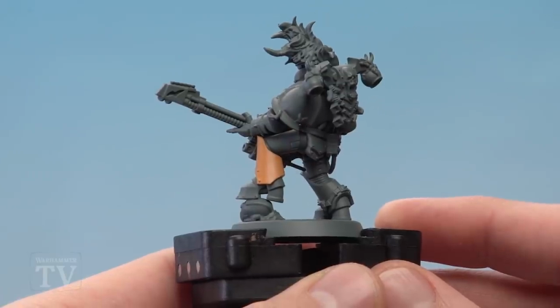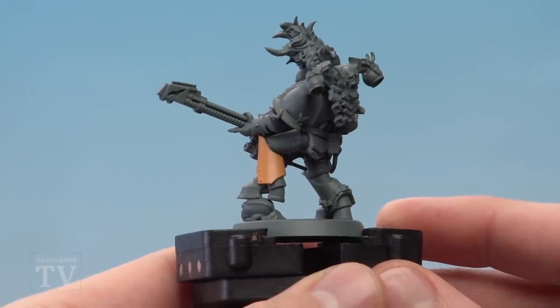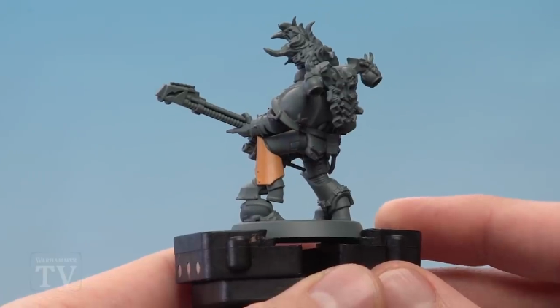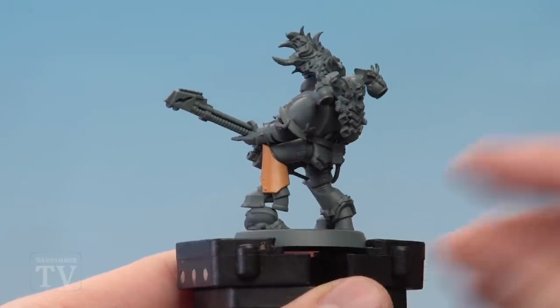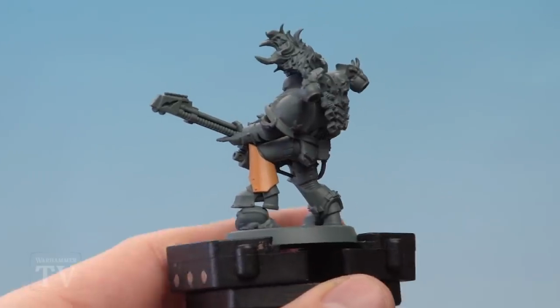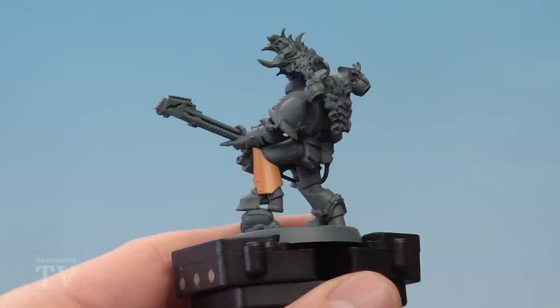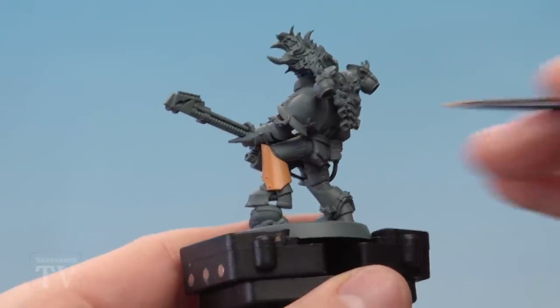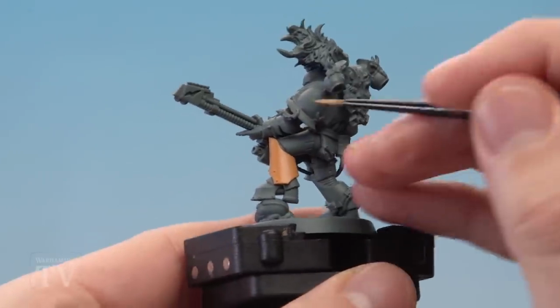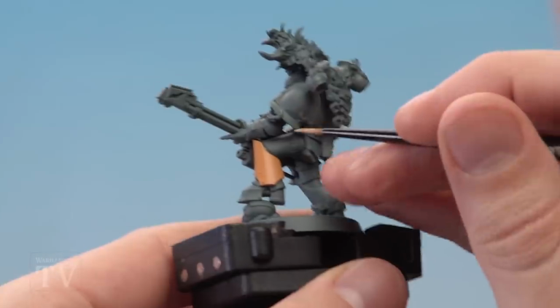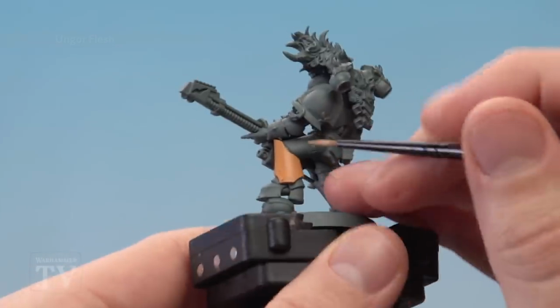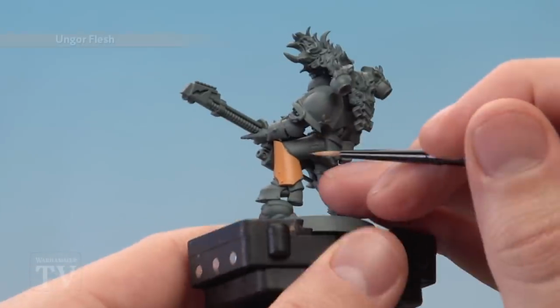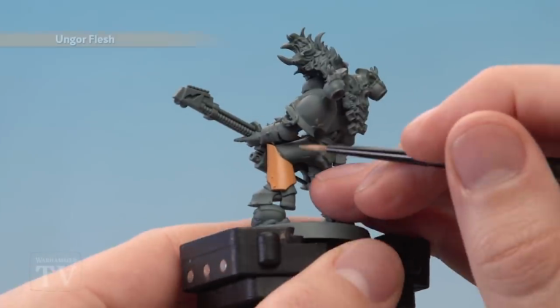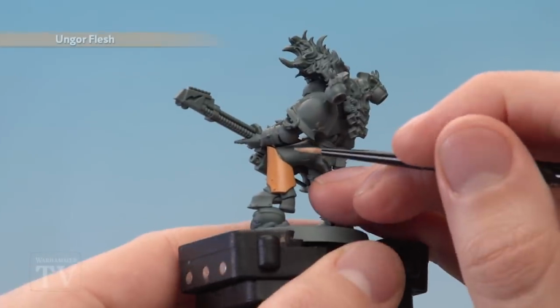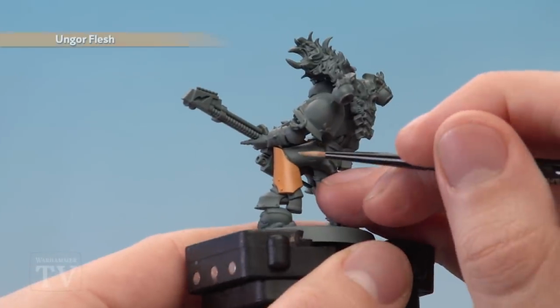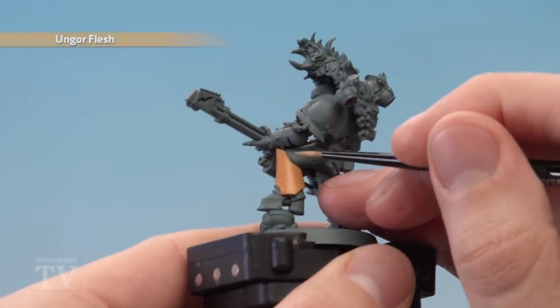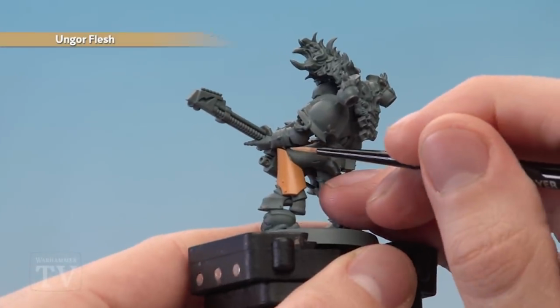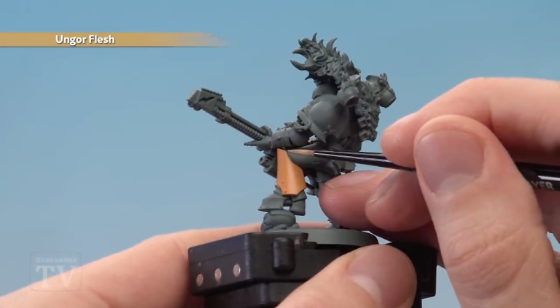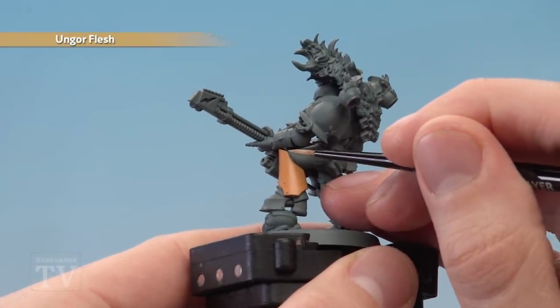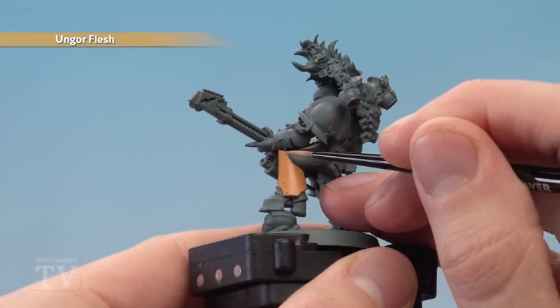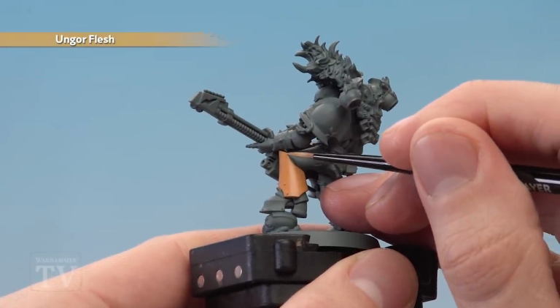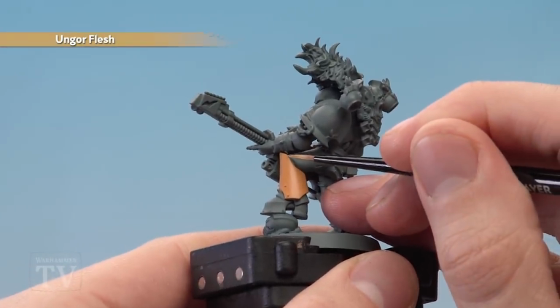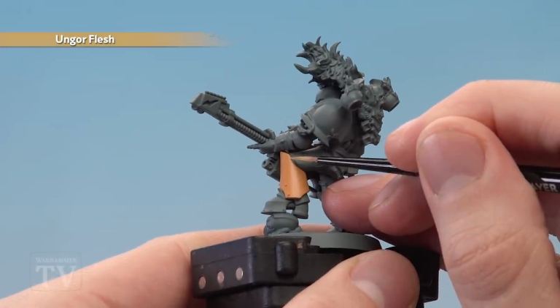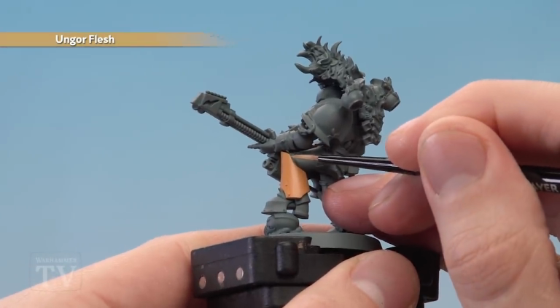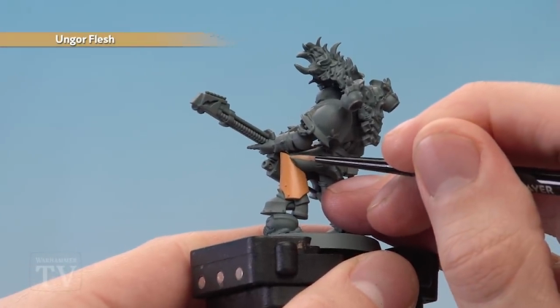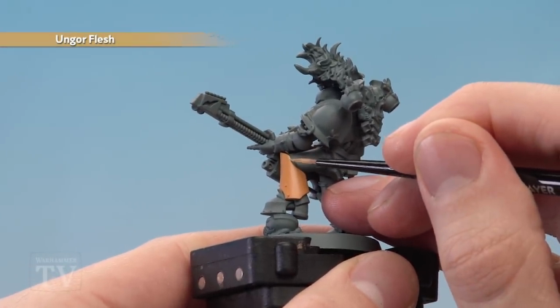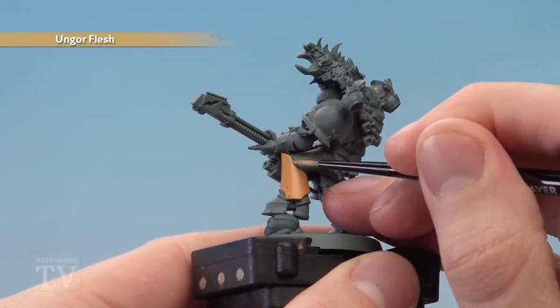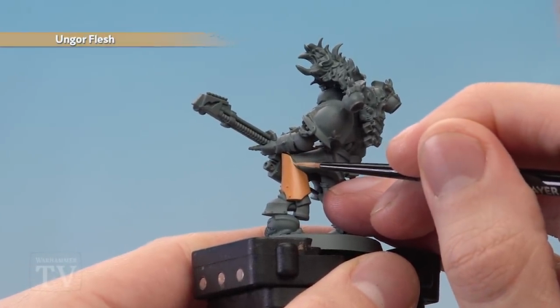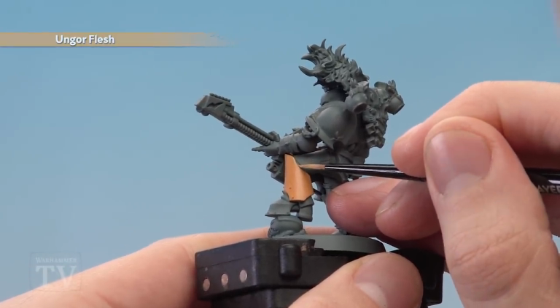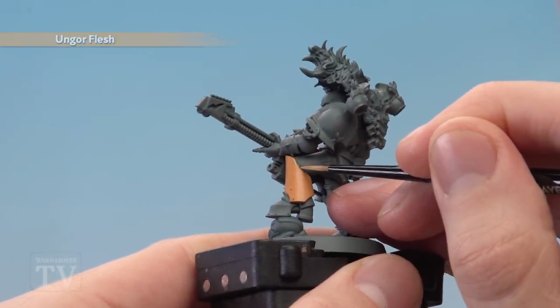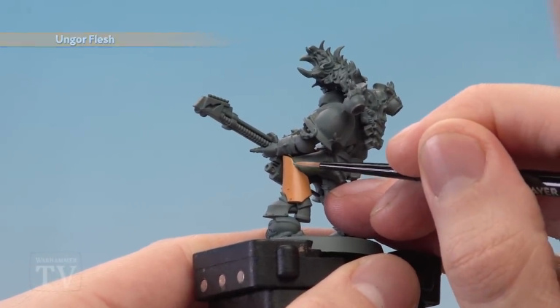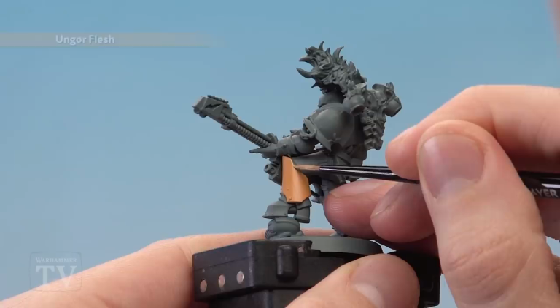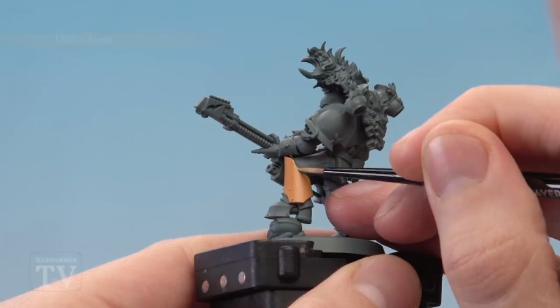Once you've finished applying the base coat, you're then ready to edge highlight the armour panel using Ungor Flesh applied with a small layer brush.